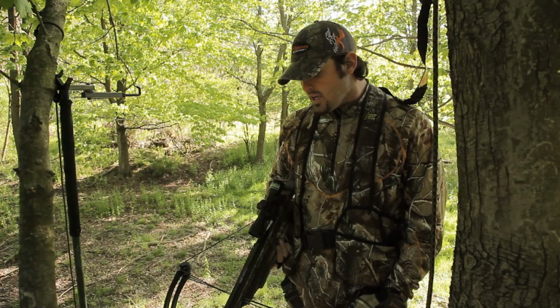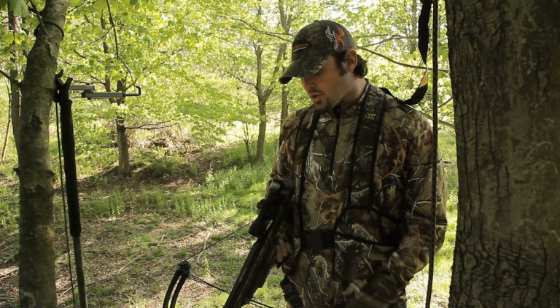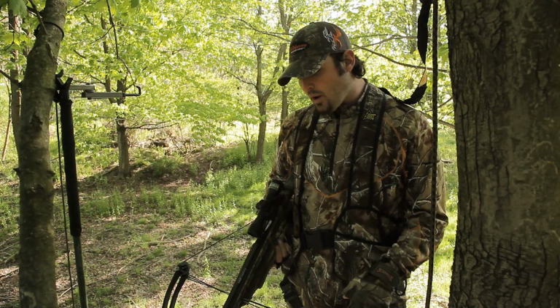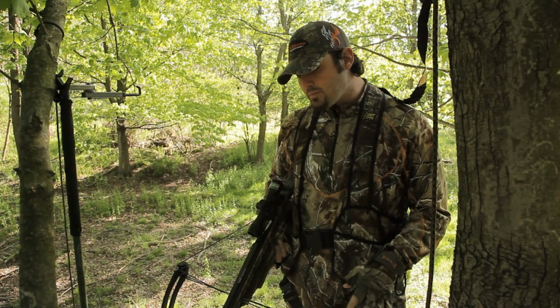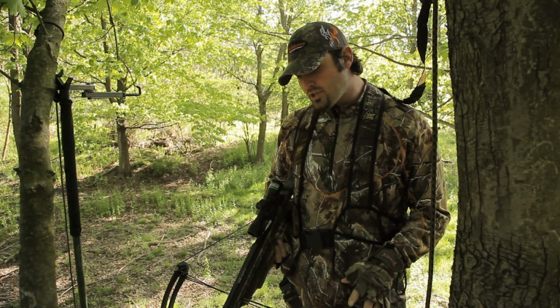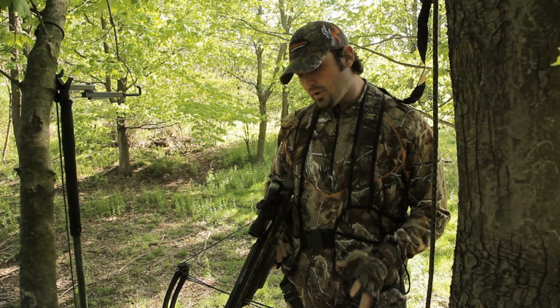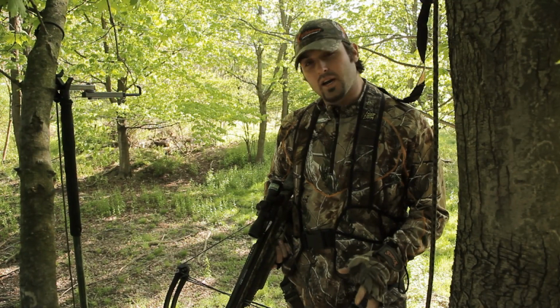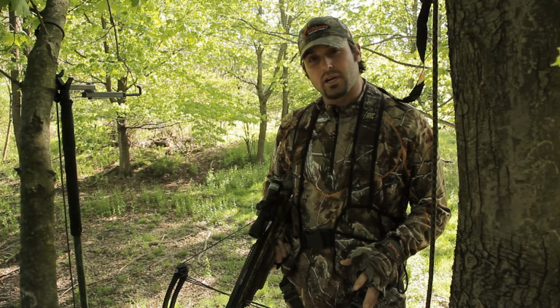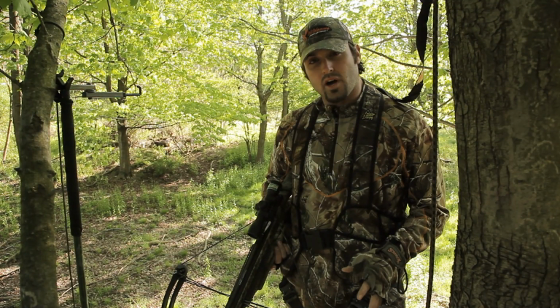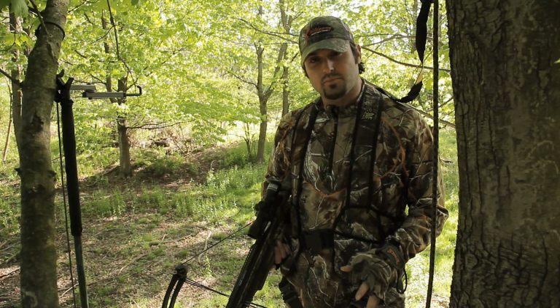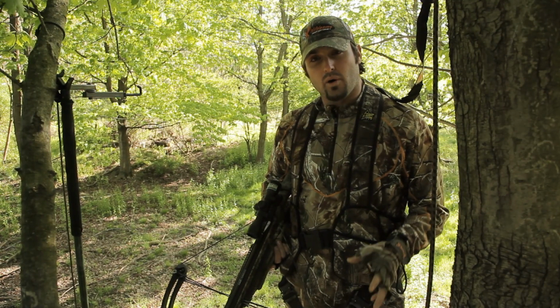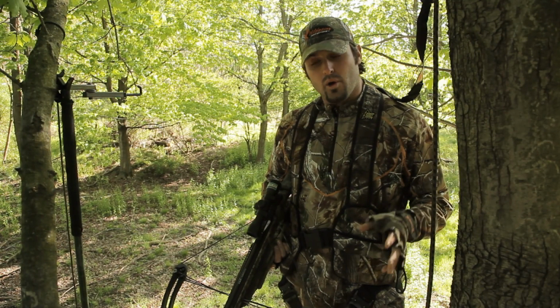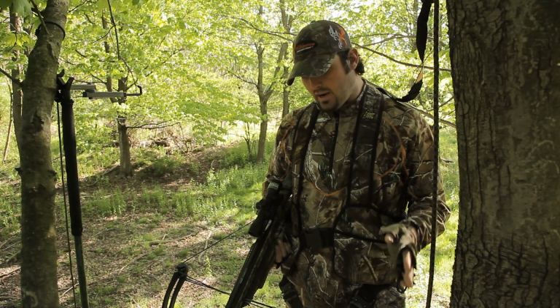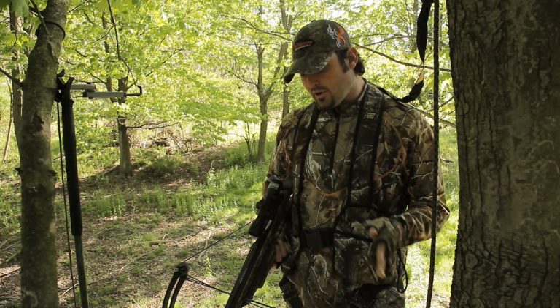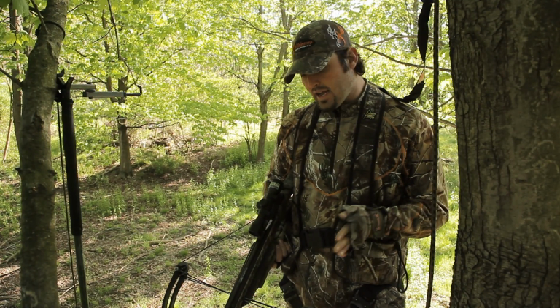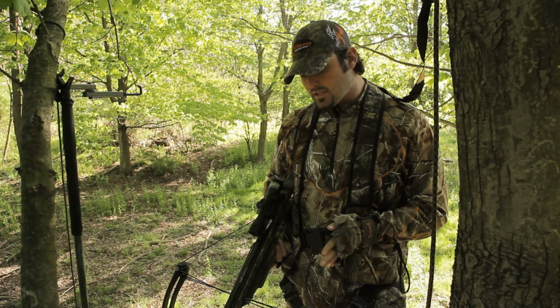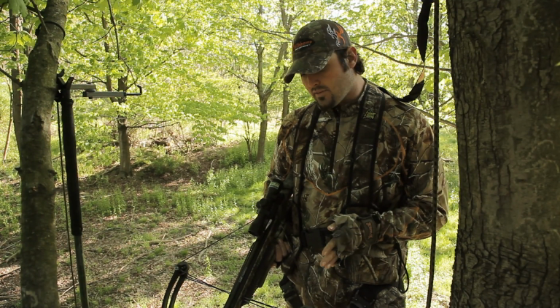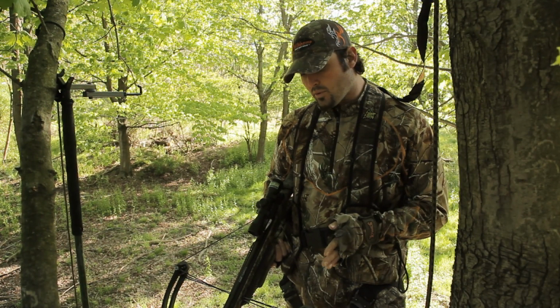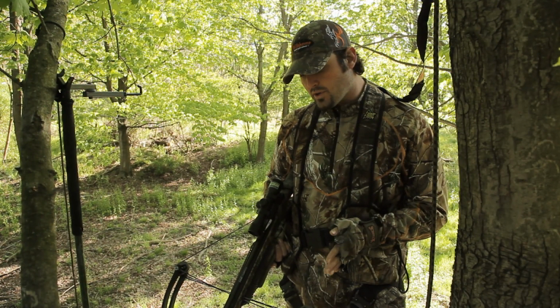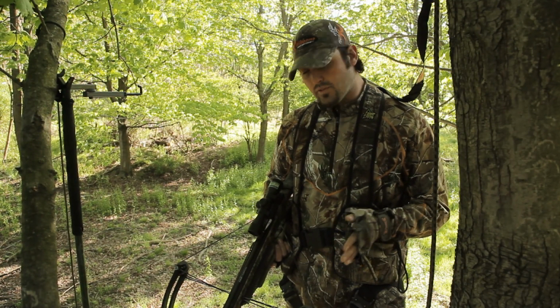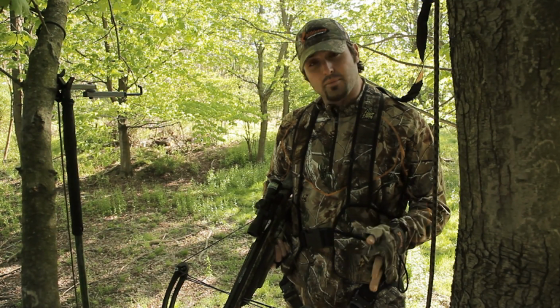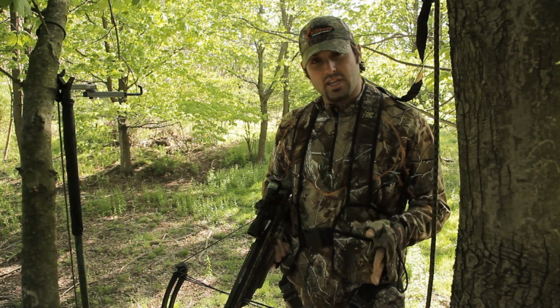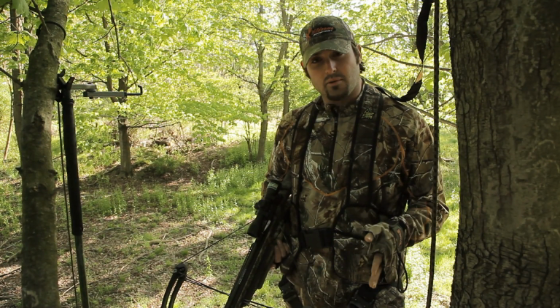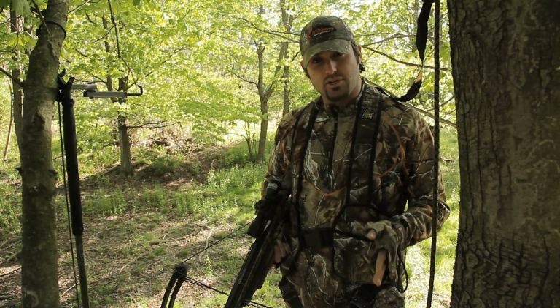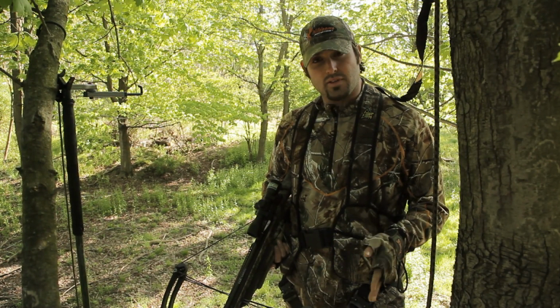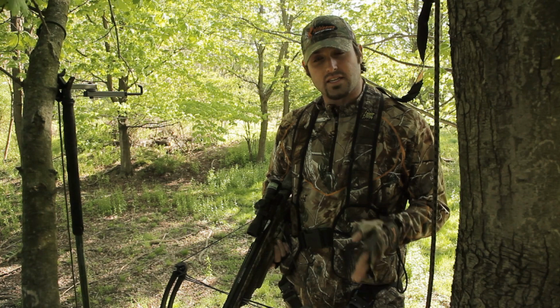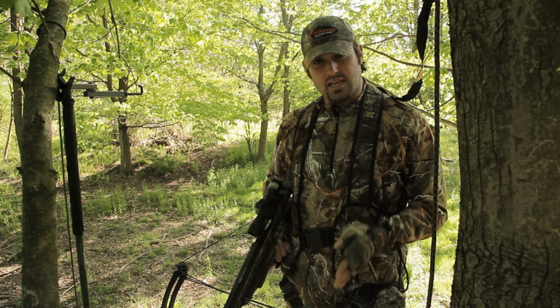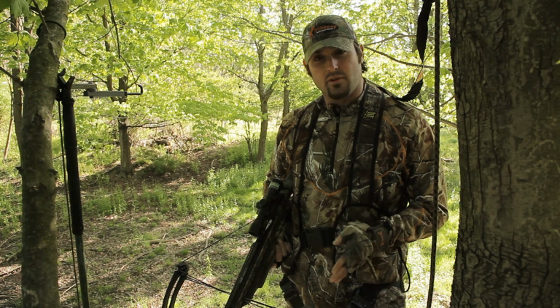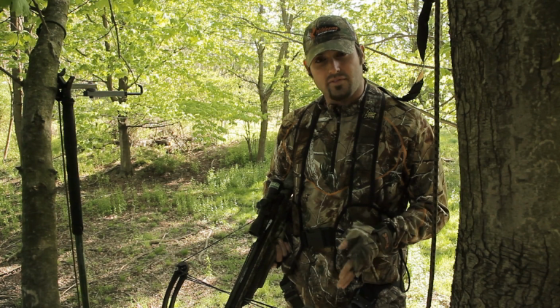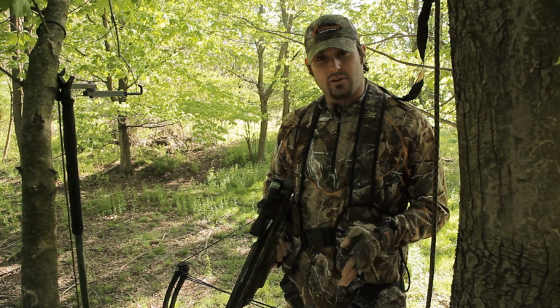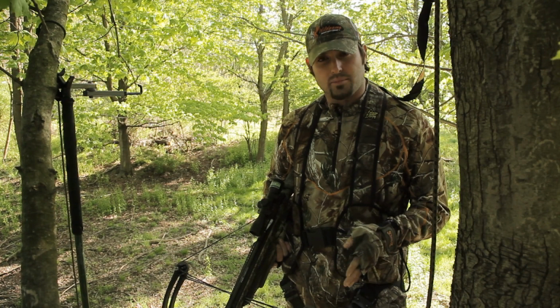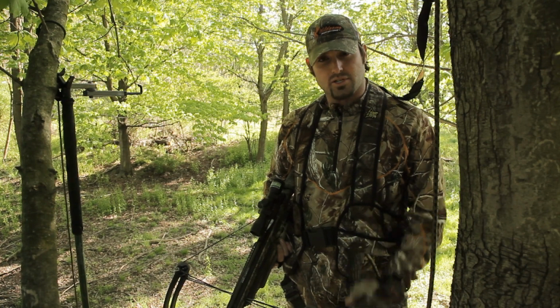So always be sure when hunting with a crossbow, whenever you're exiting from the woods or from your stand, be sure that it is out of the firing position.